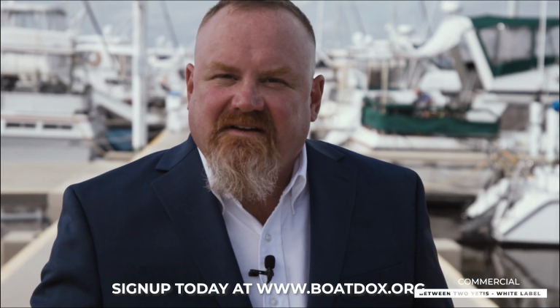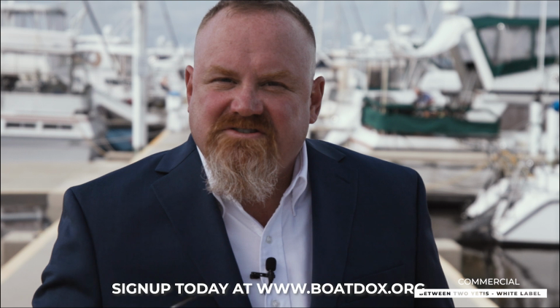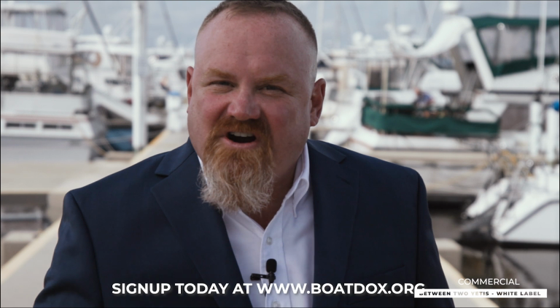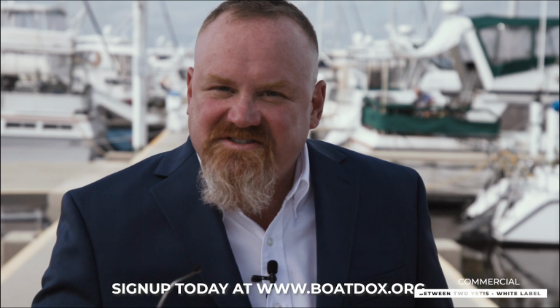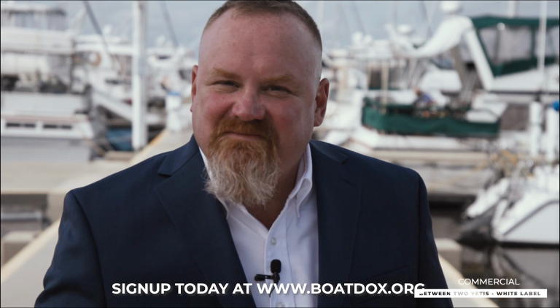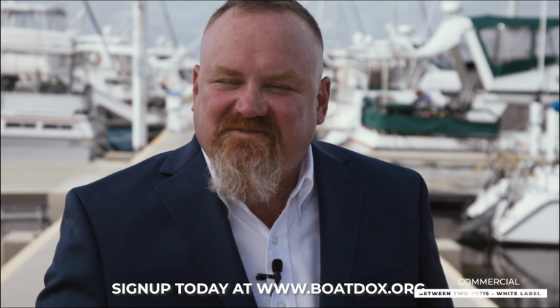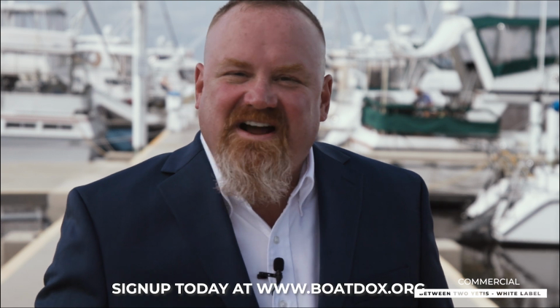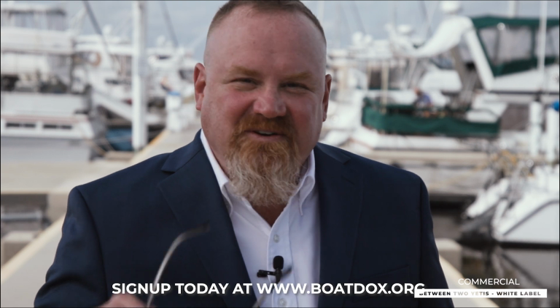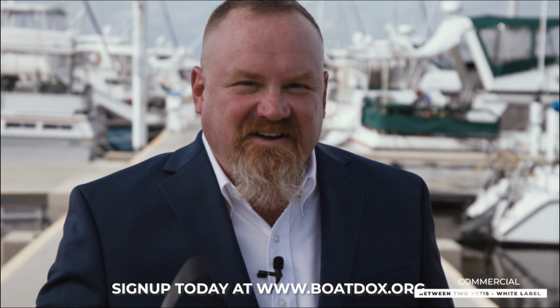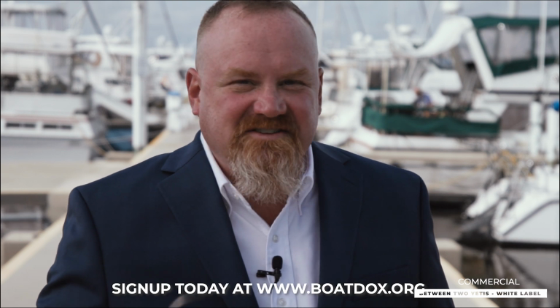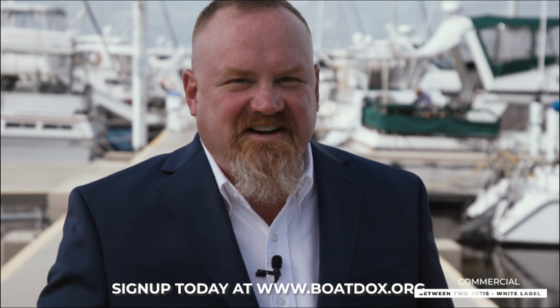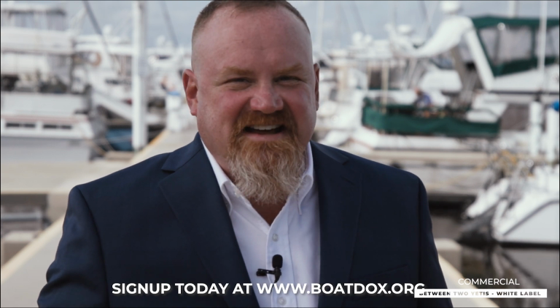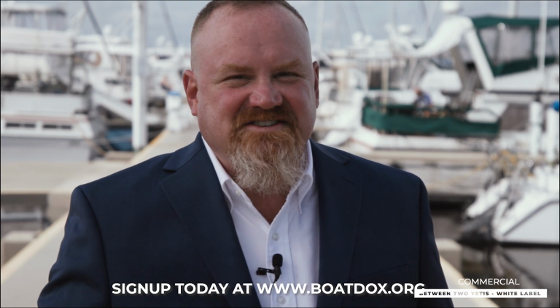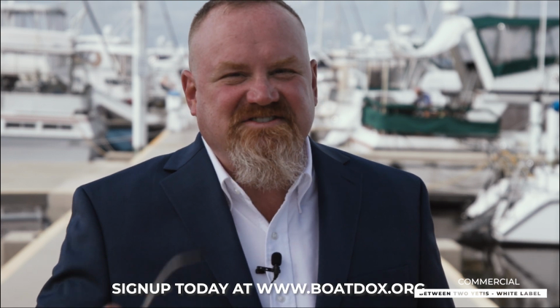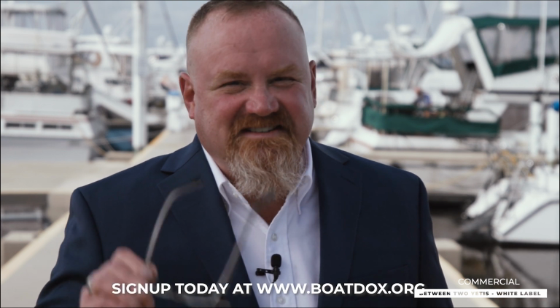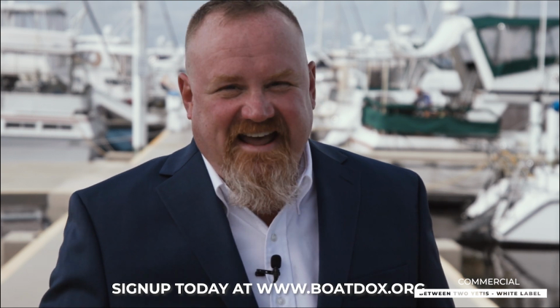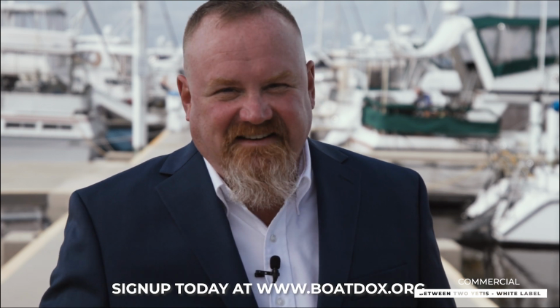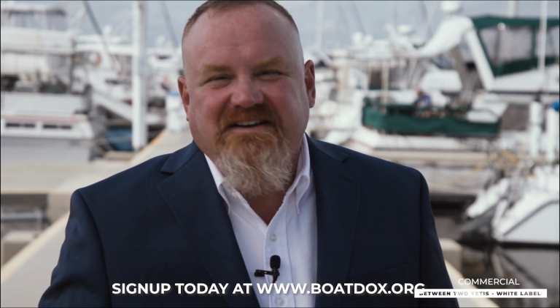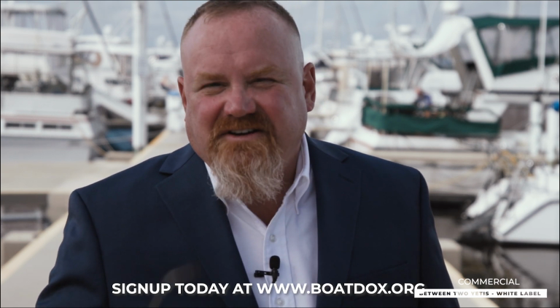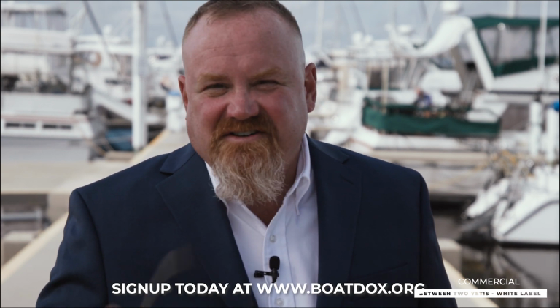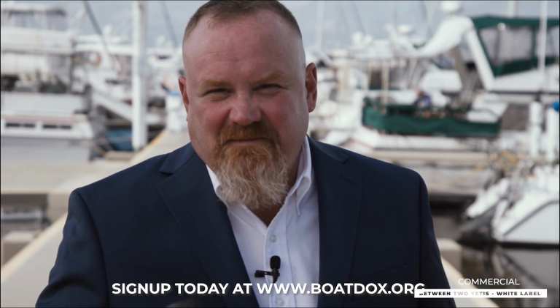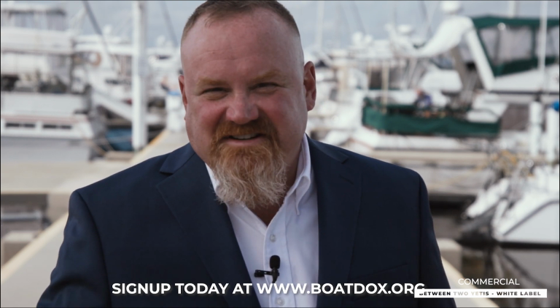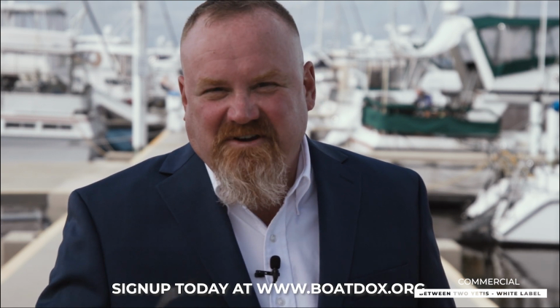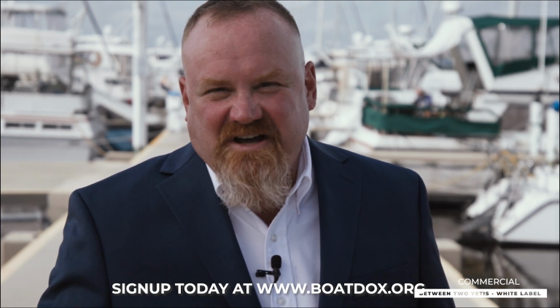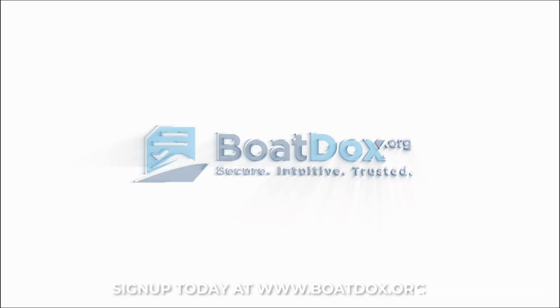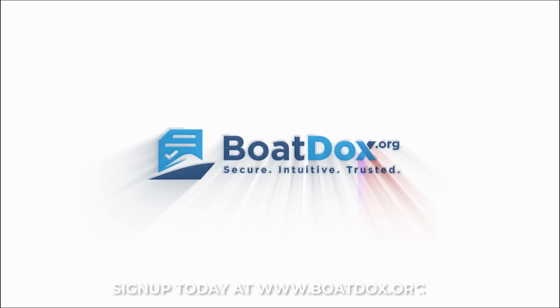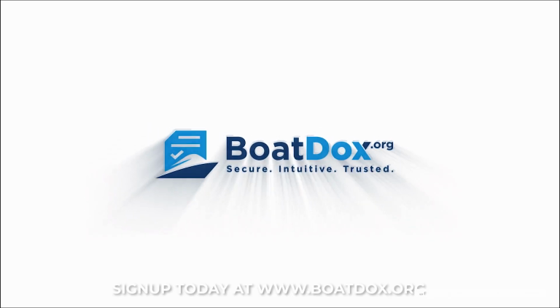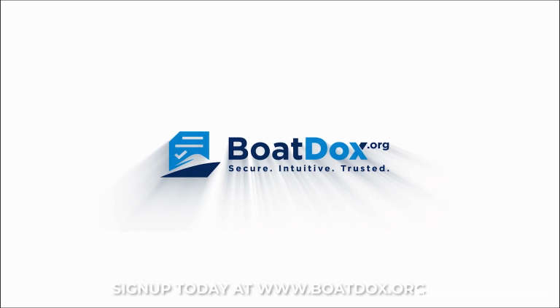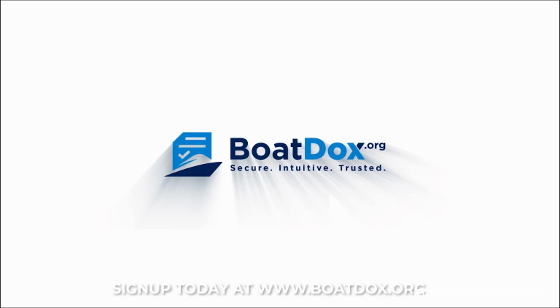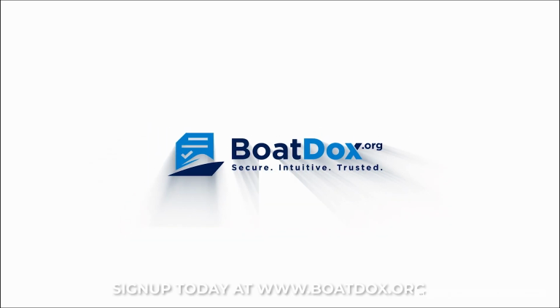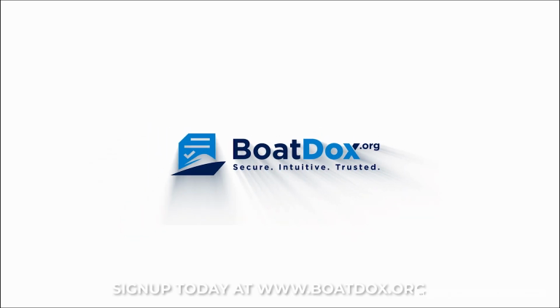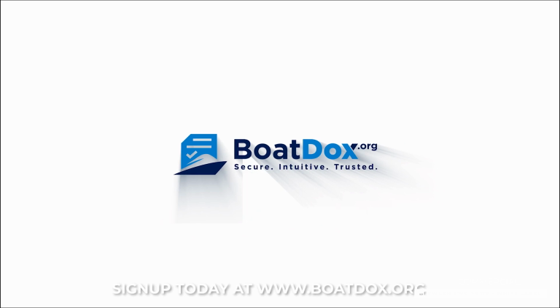Start simplifying your yacht transactions today. Go to www.BoatDocs.org.